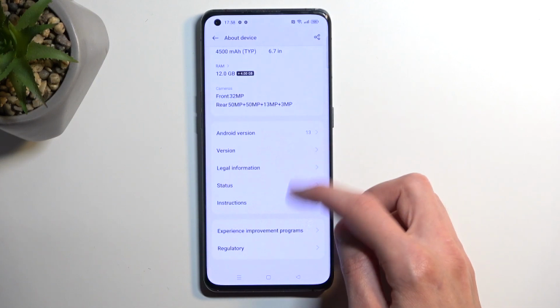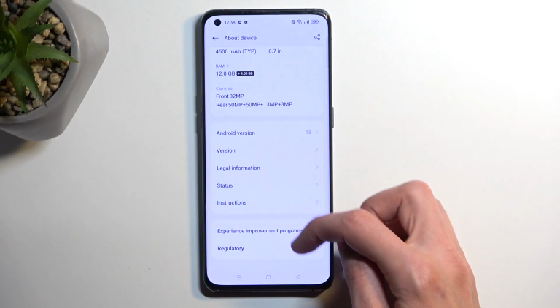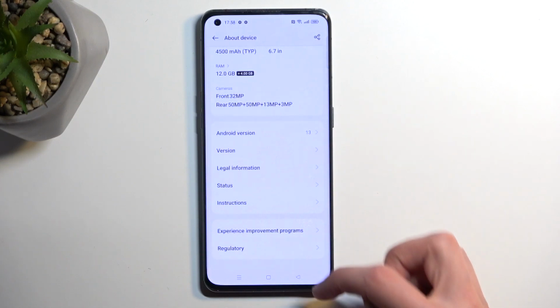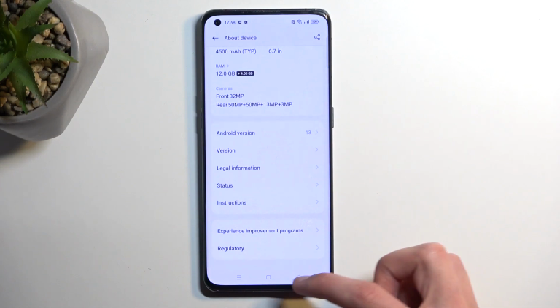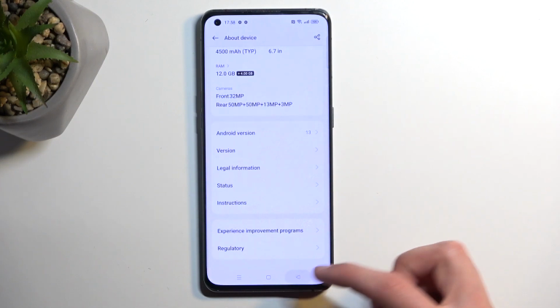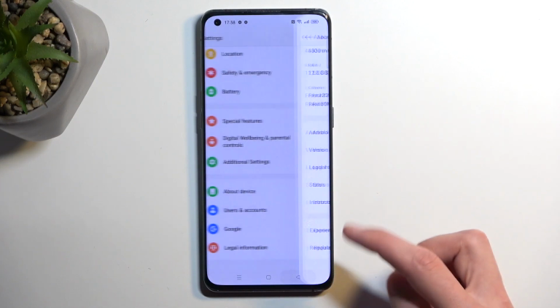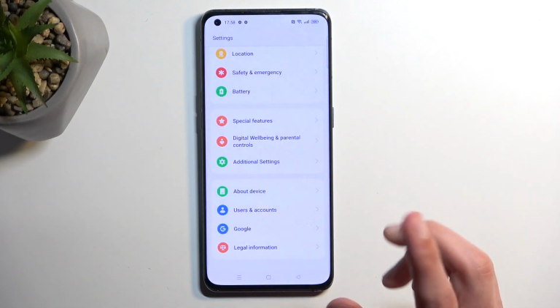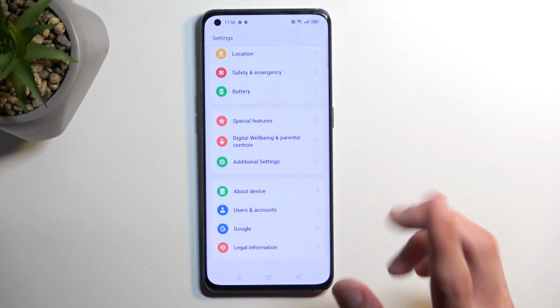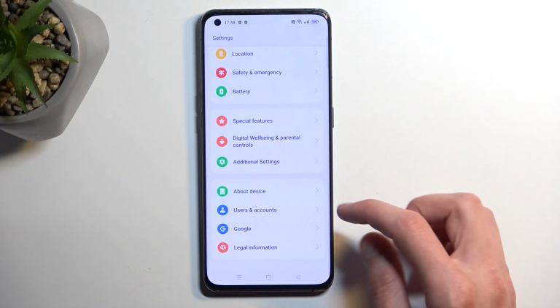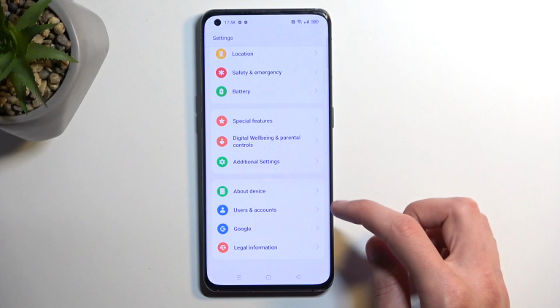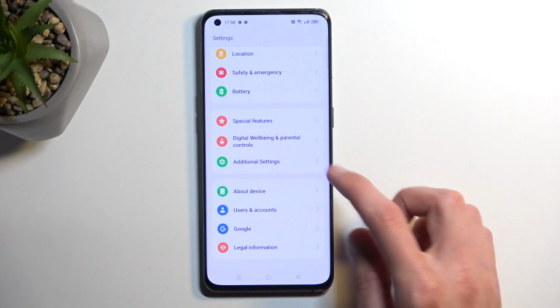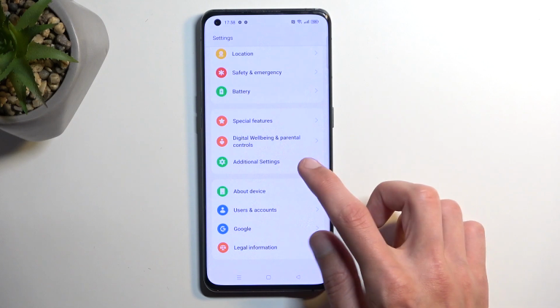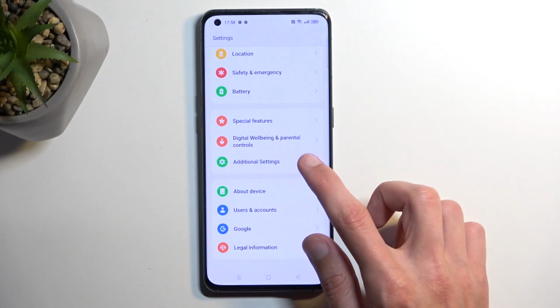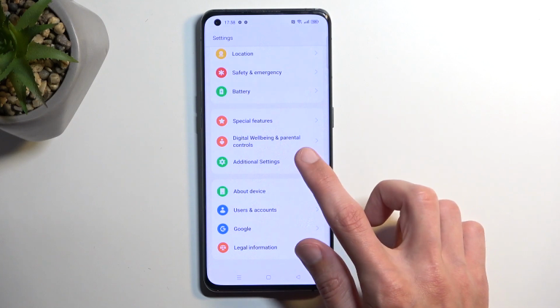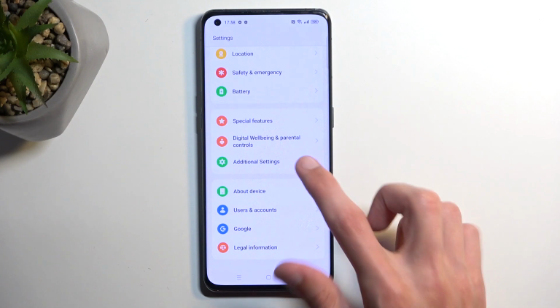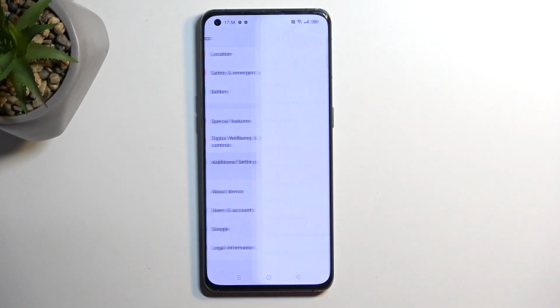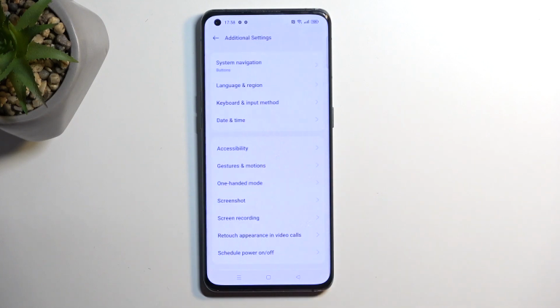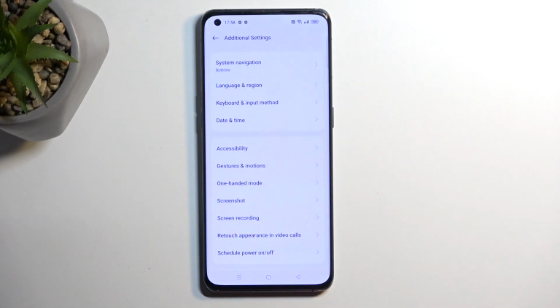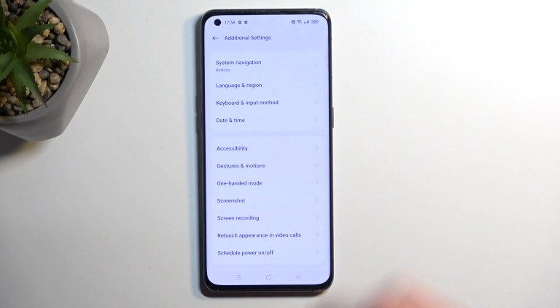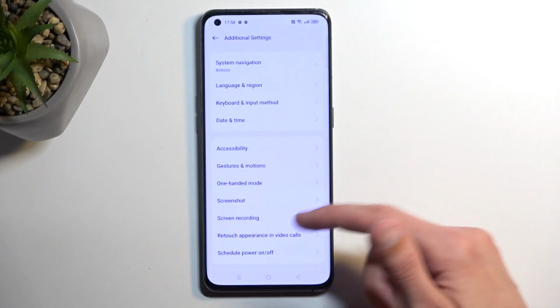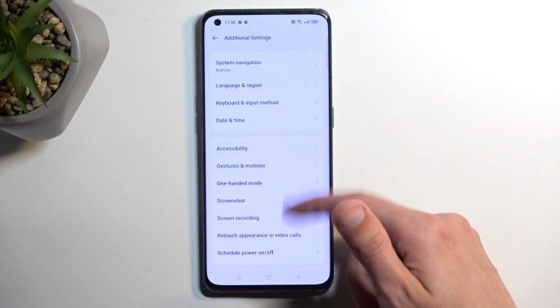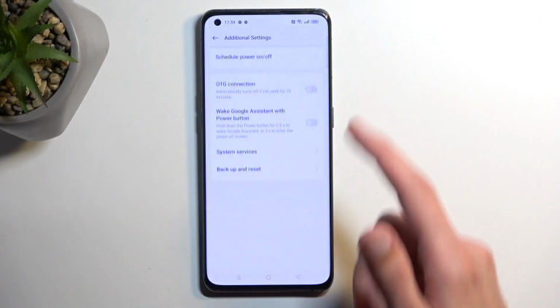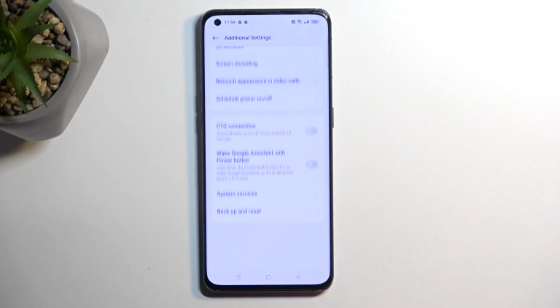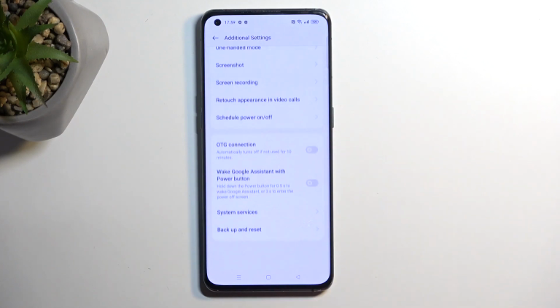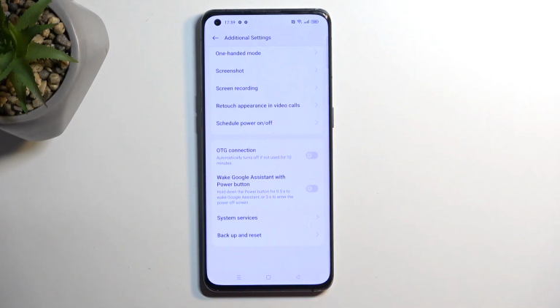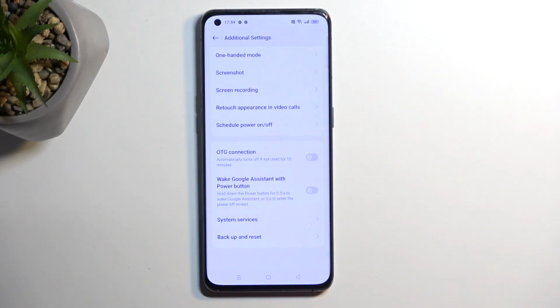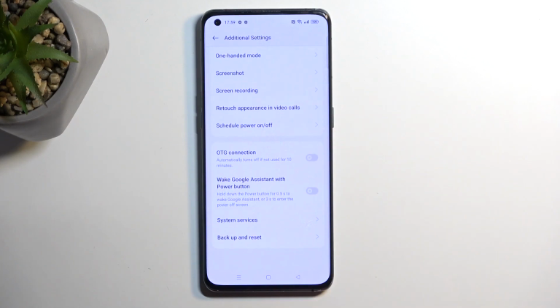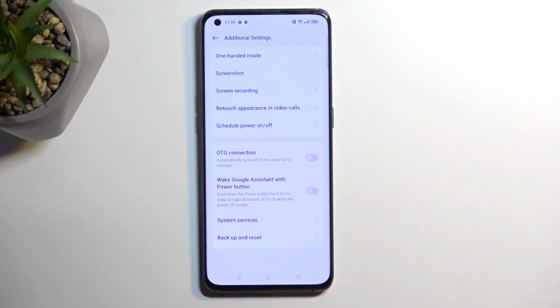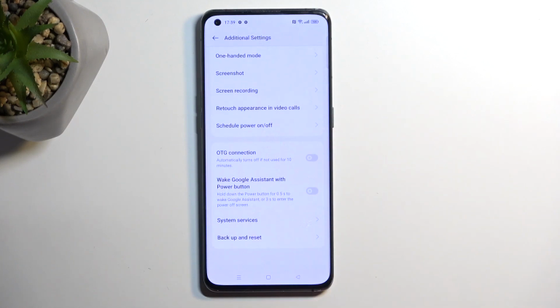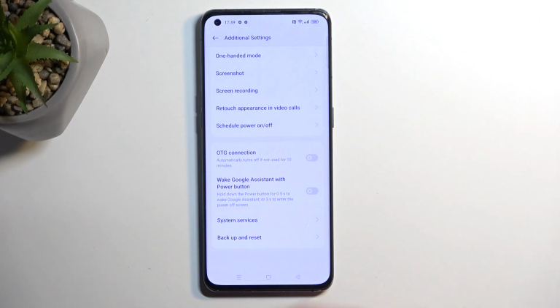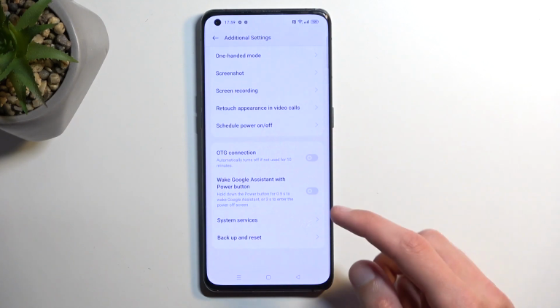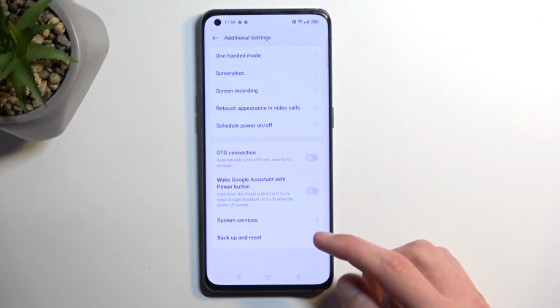No, never mind — my bad. Actually, Additional Settings. Yeah, there we go.